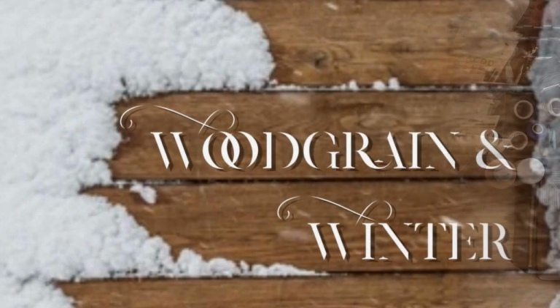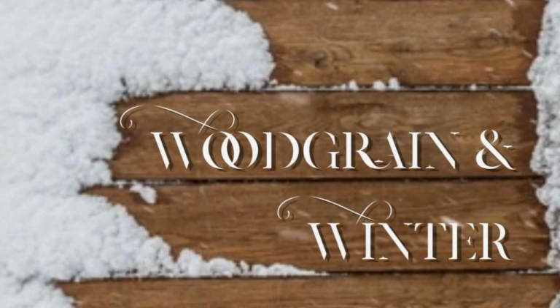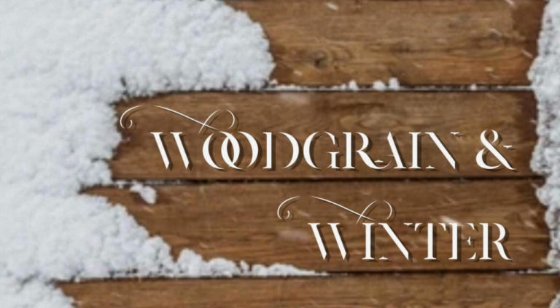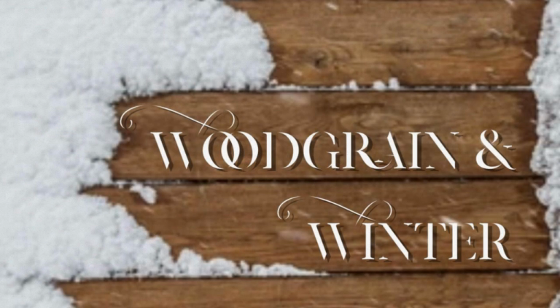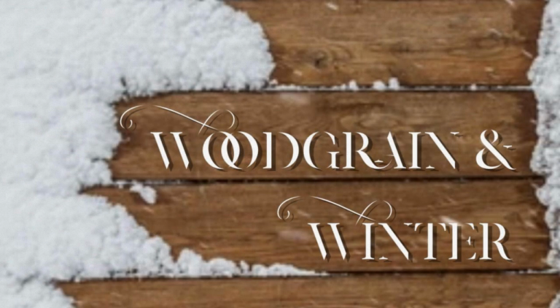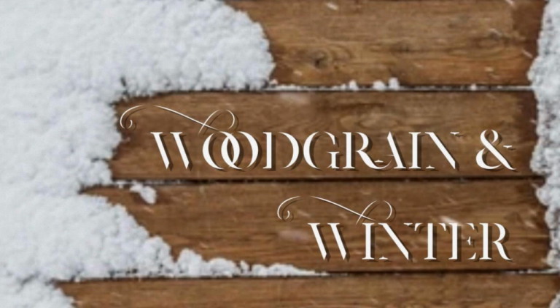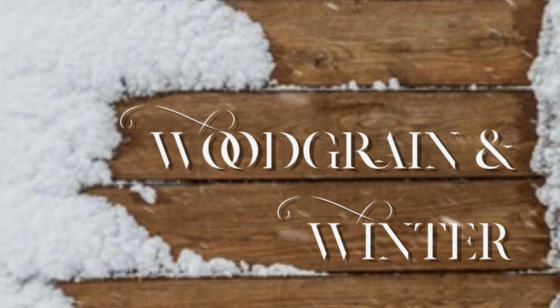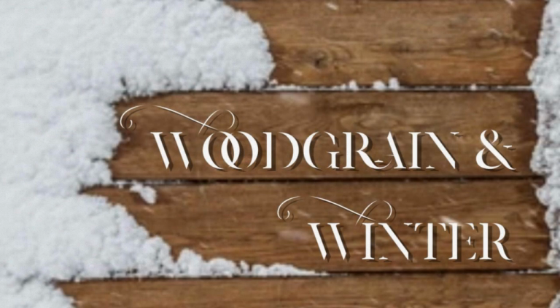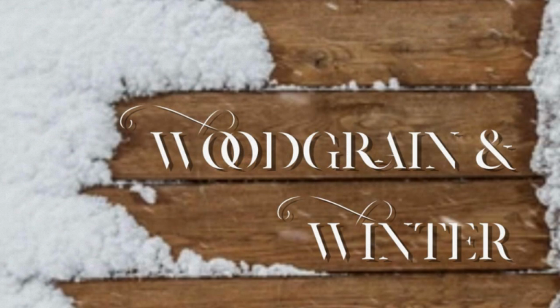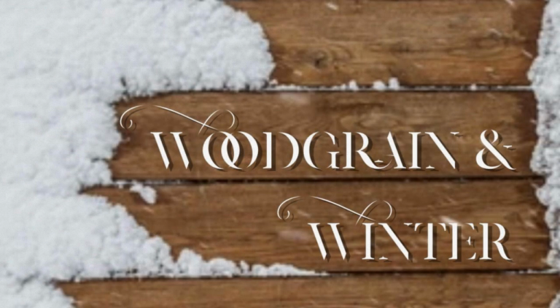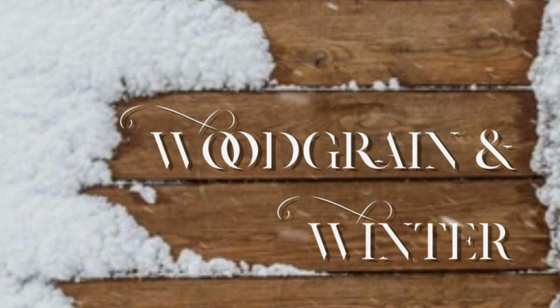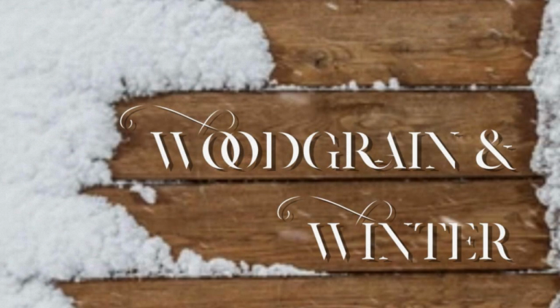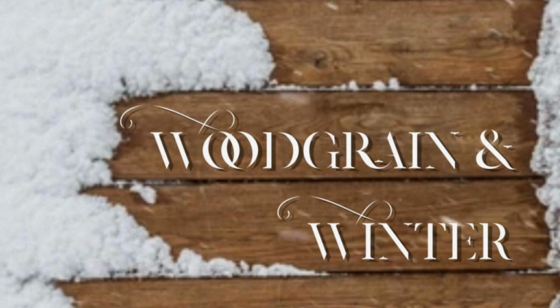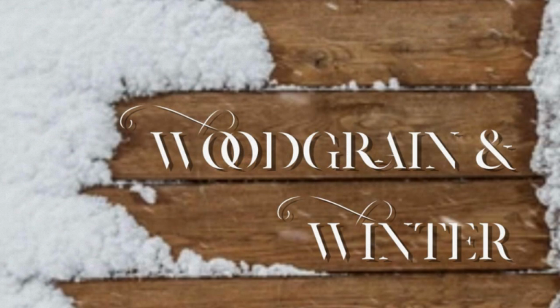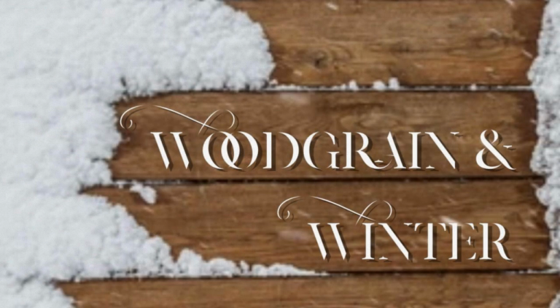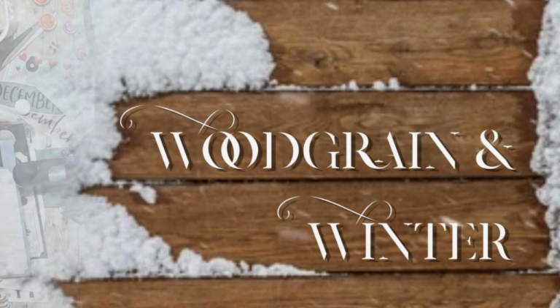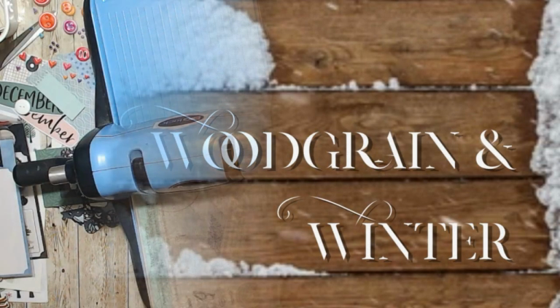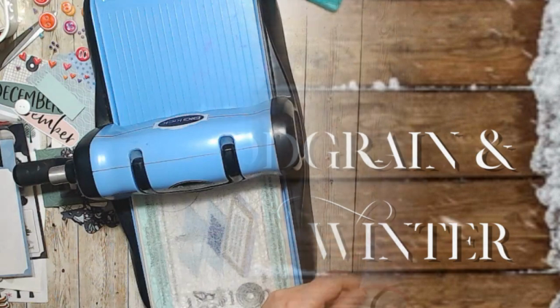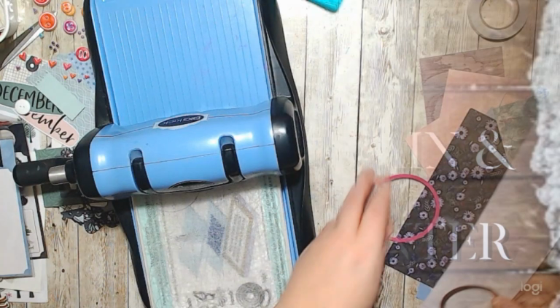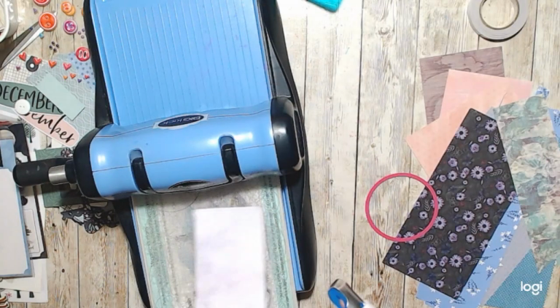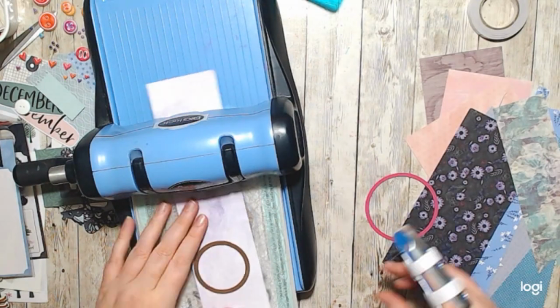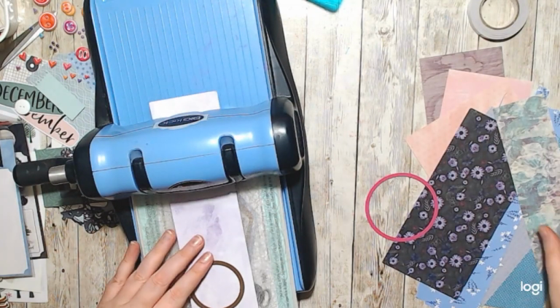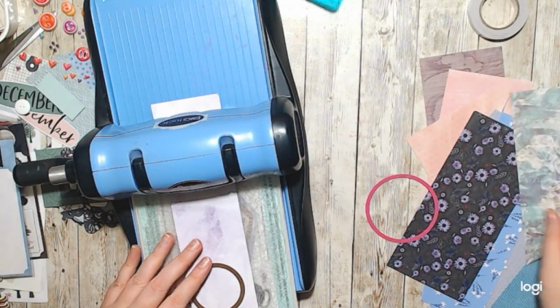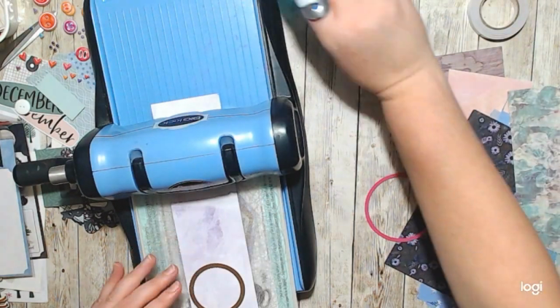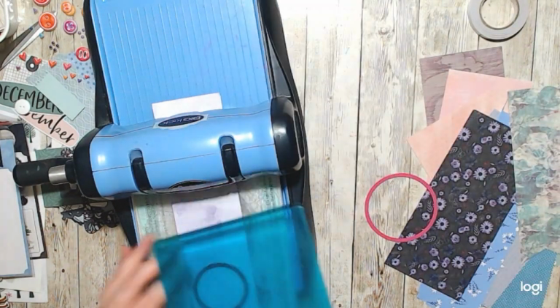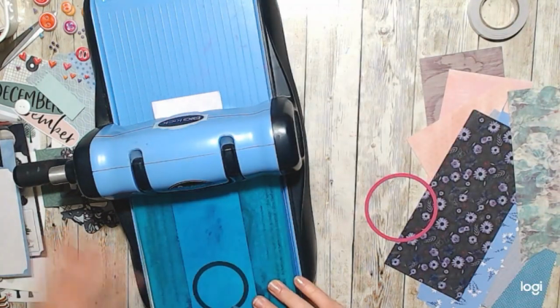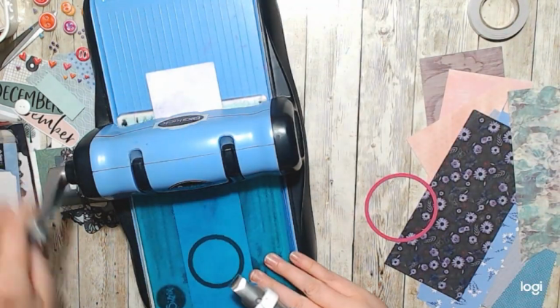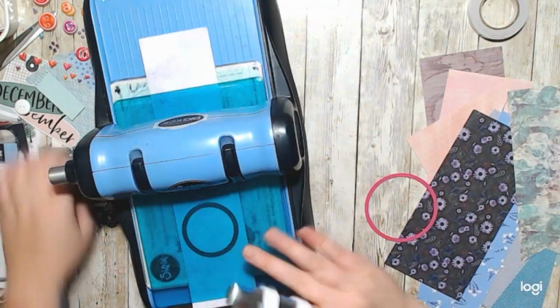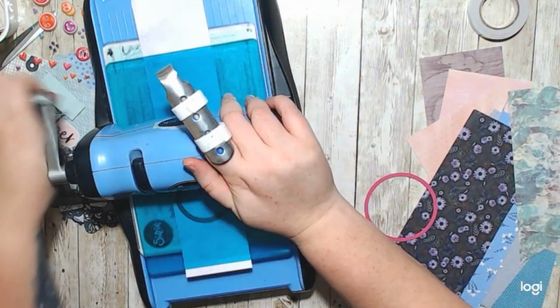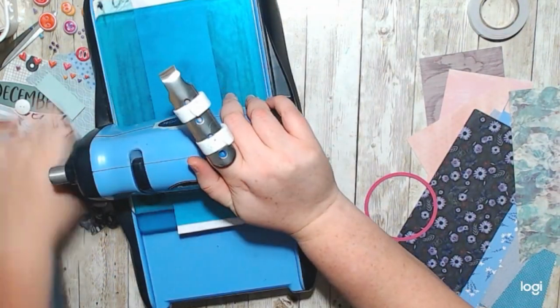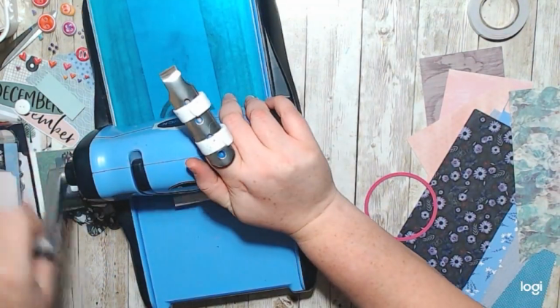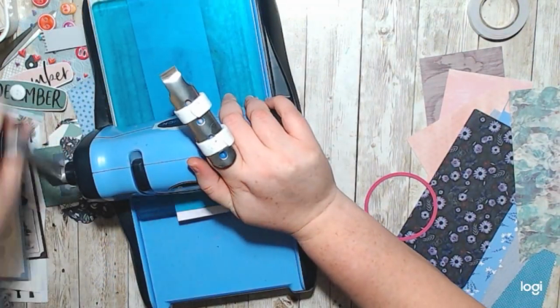Hello, it's Holly with Ivy Cool Creations, and today I'm working on a Craft IQ Challenge and a Woodgrain in Winter layout.